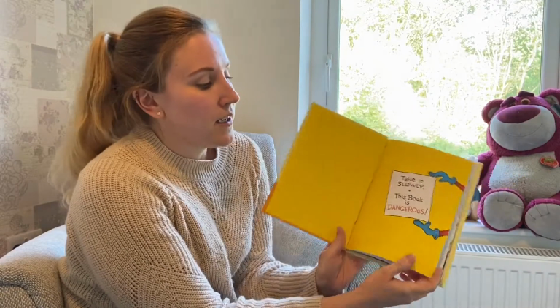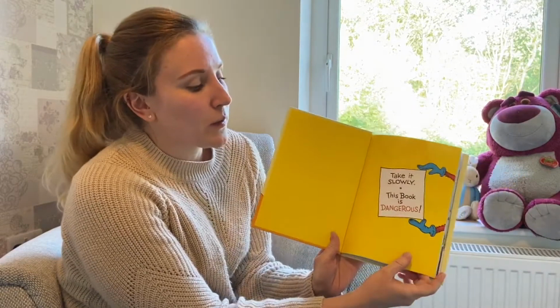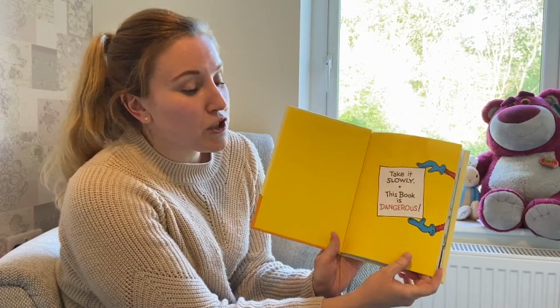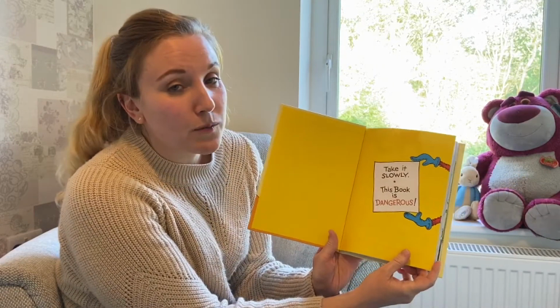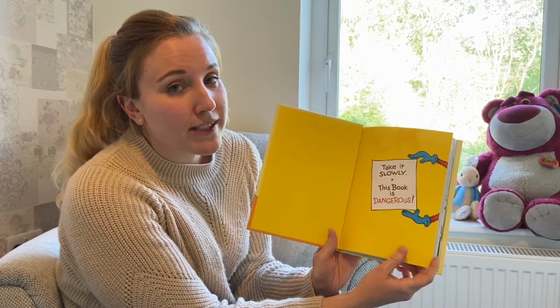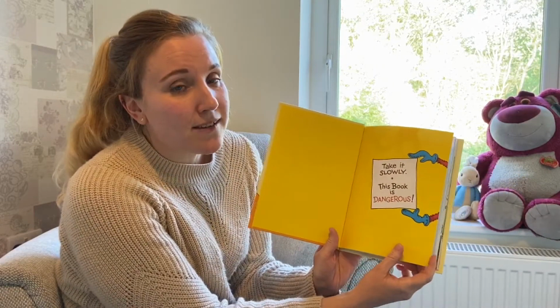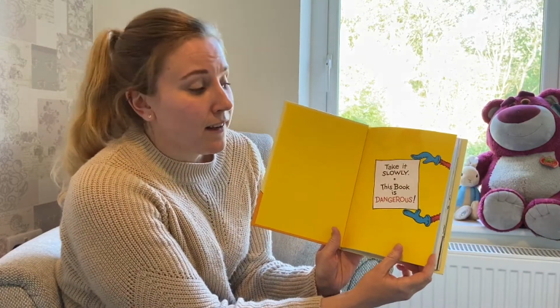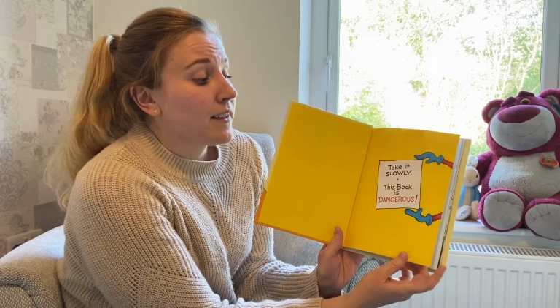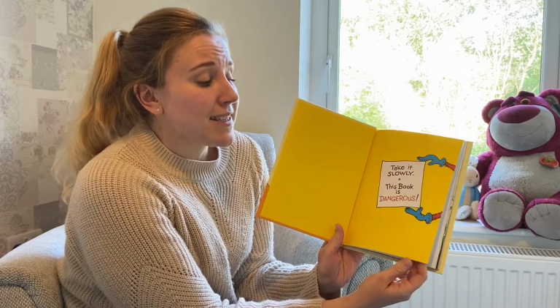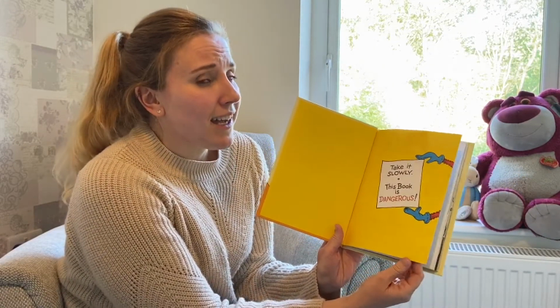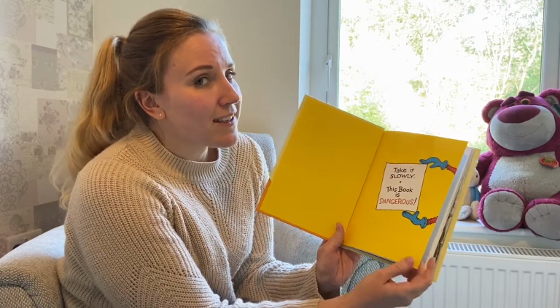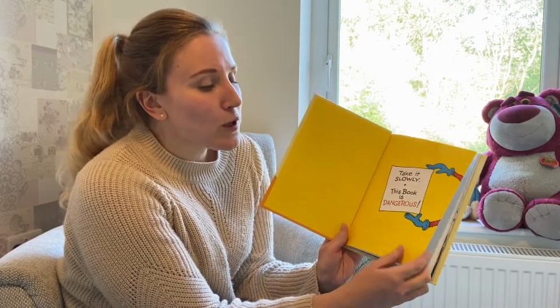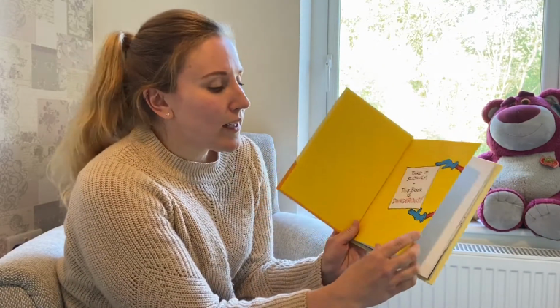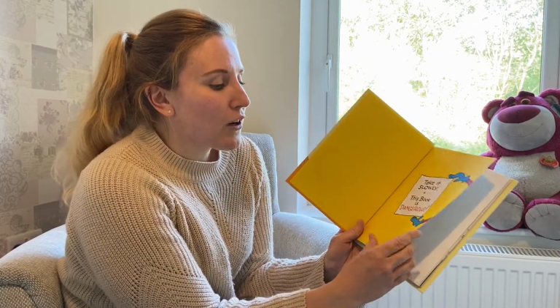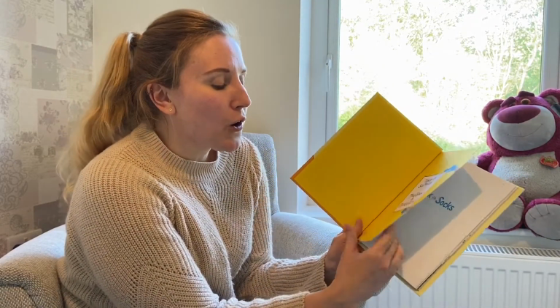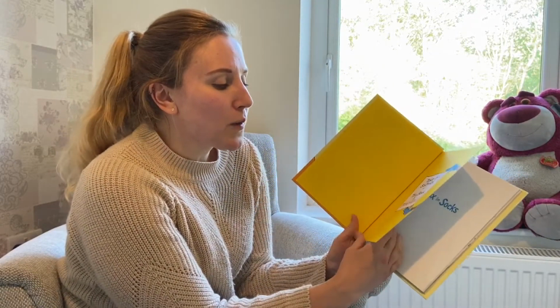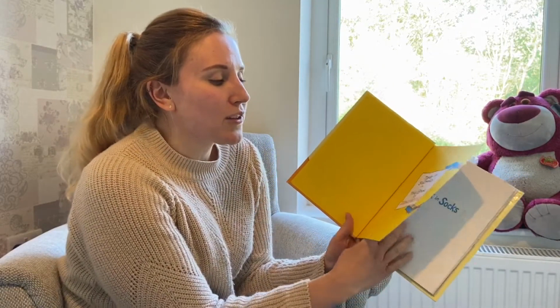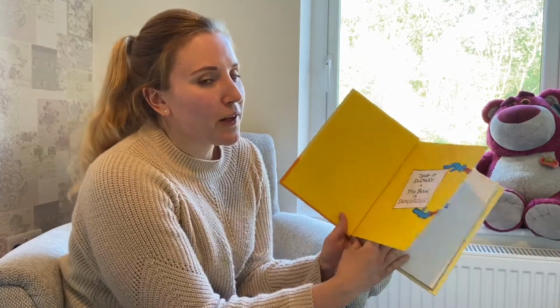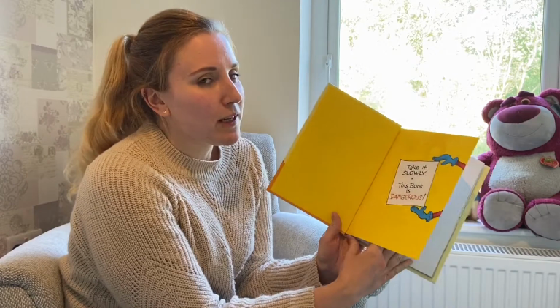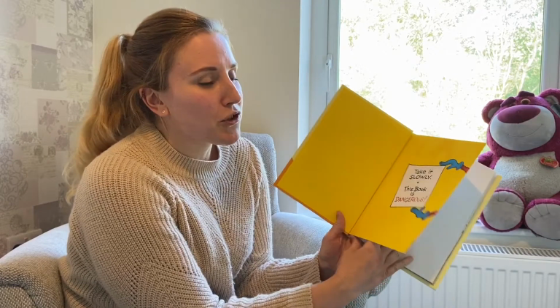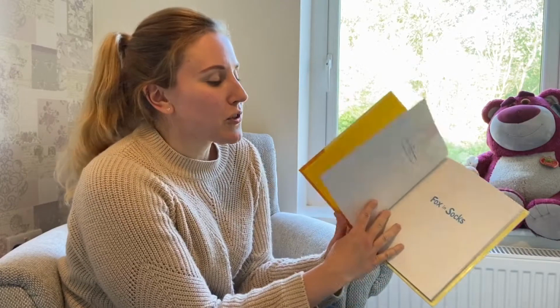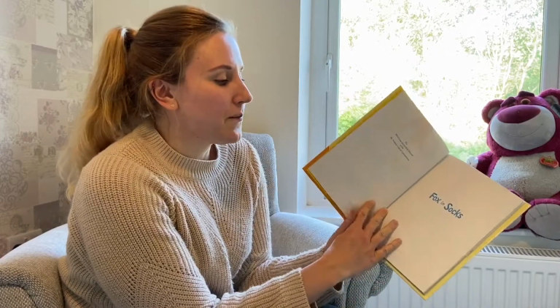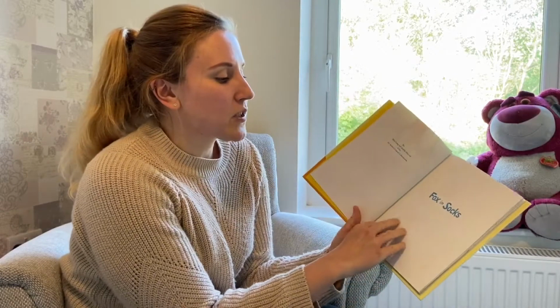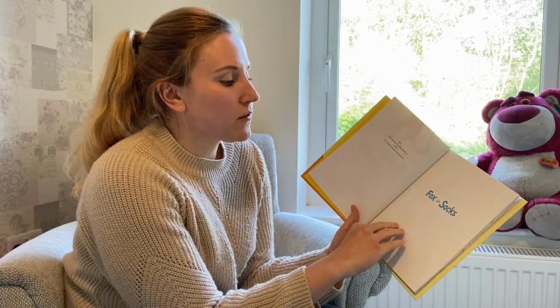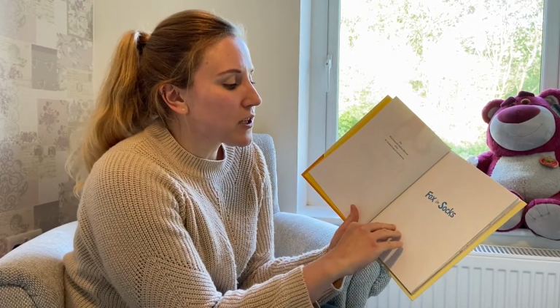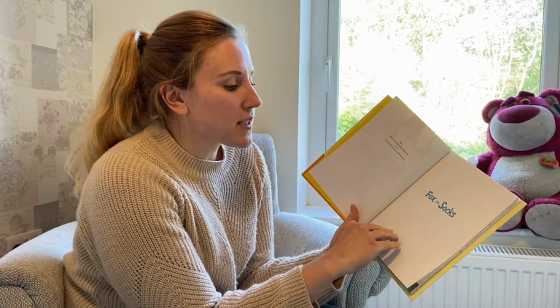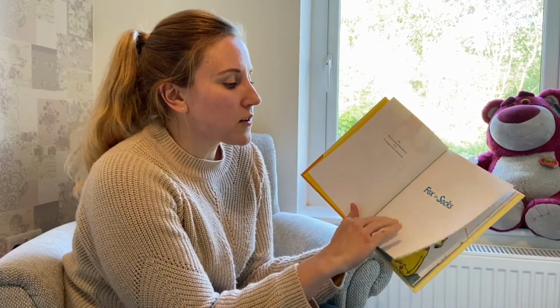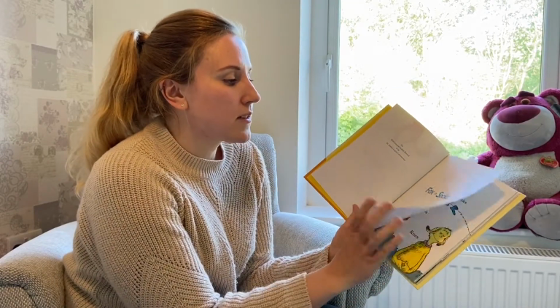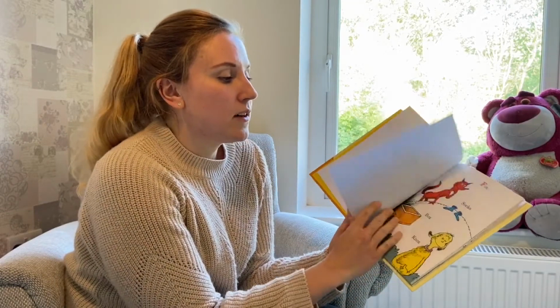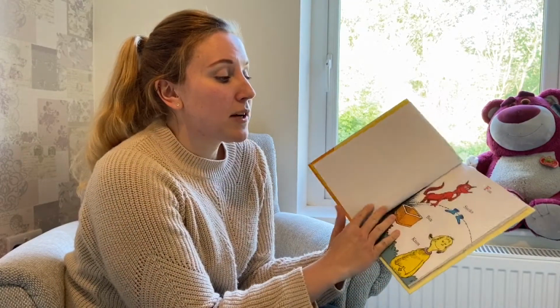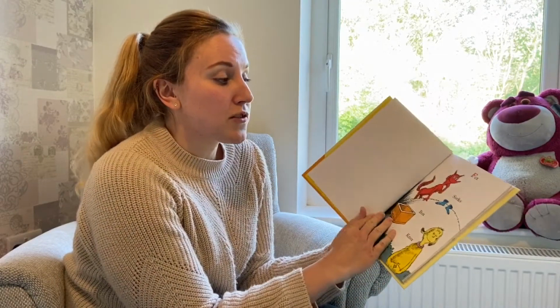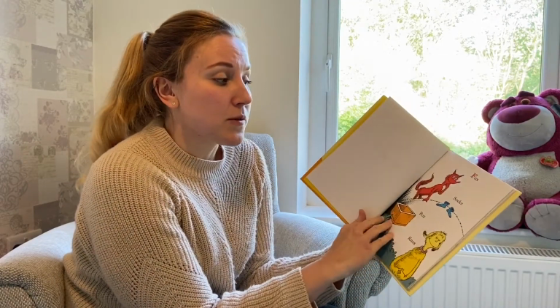So I'm going to do as the book says, I'm going to take it slowly and hope that I don't get really muddled. So, Fox in Socks by Dr. Seuss.